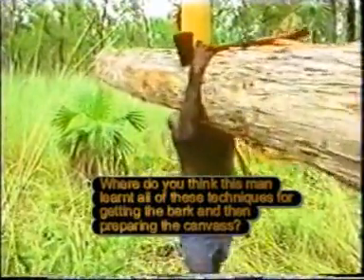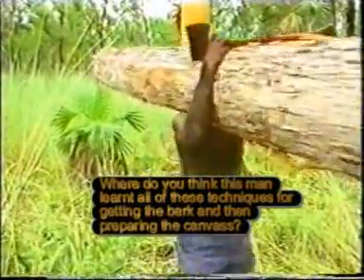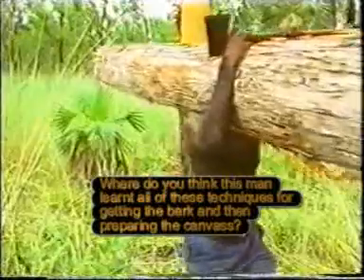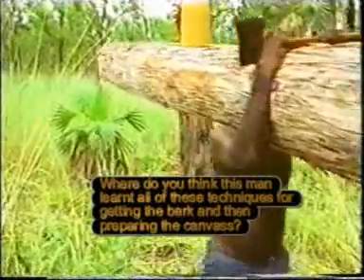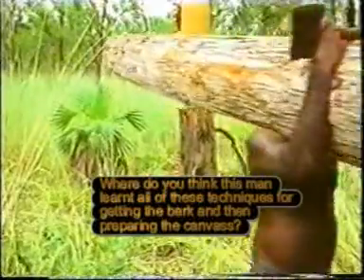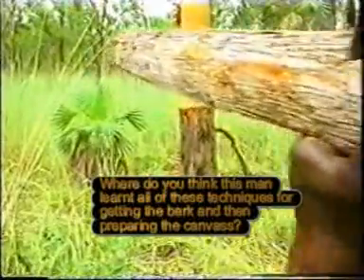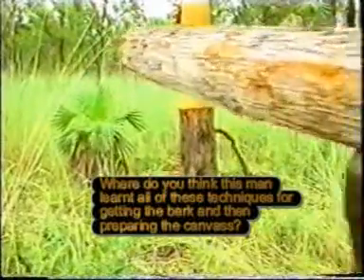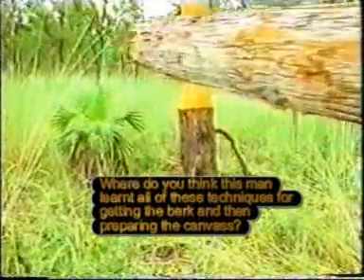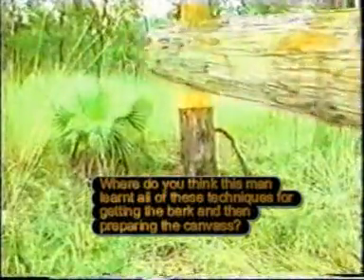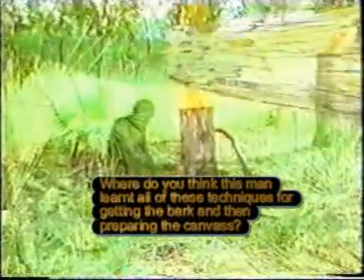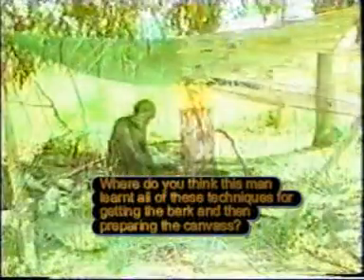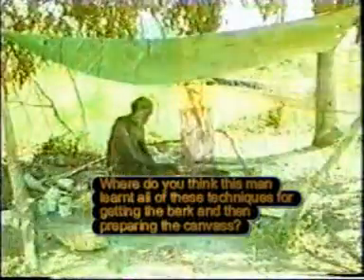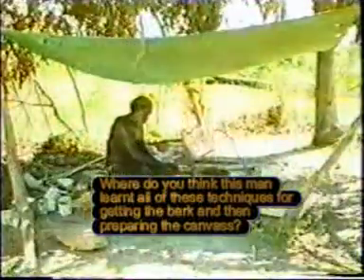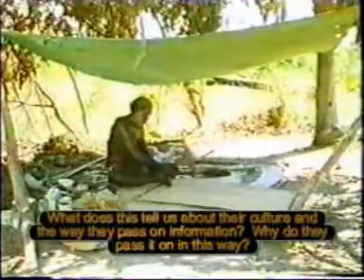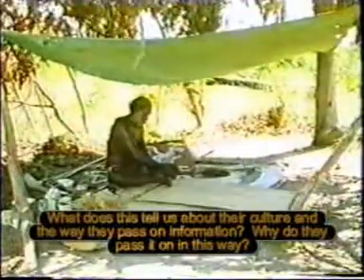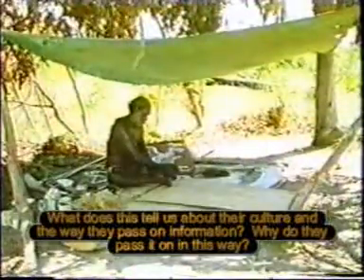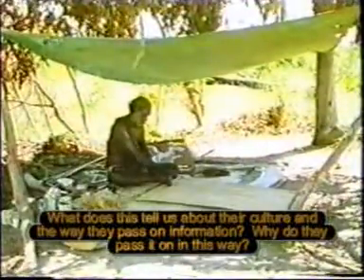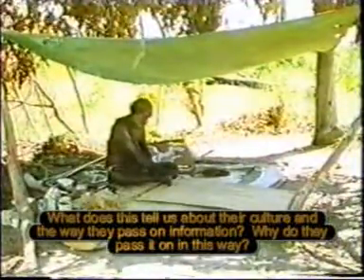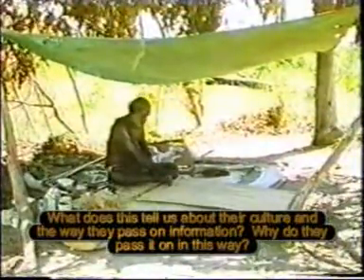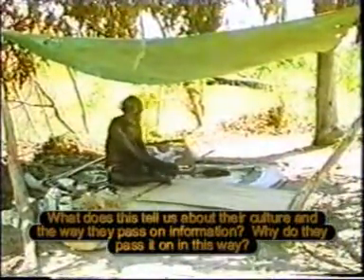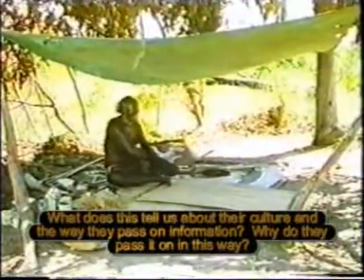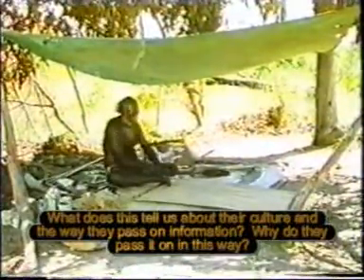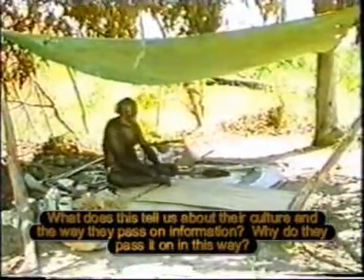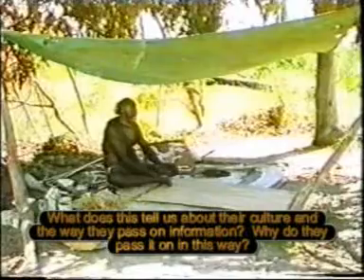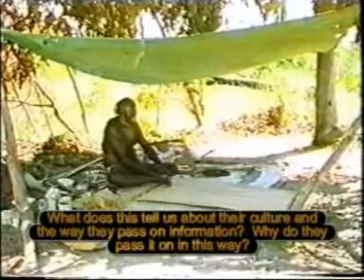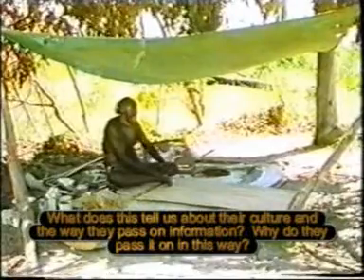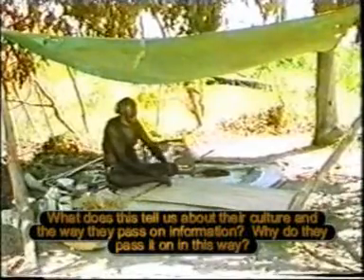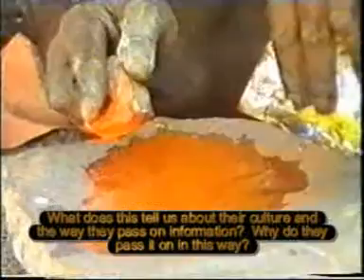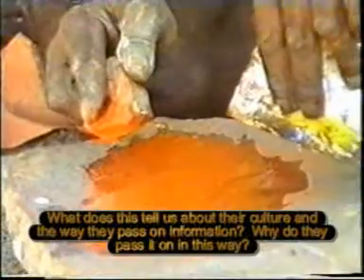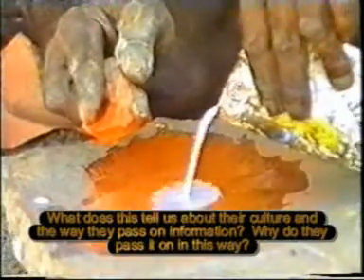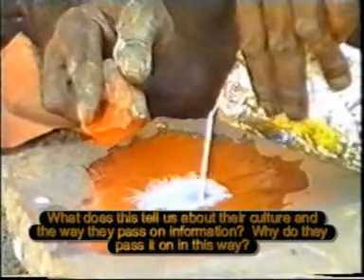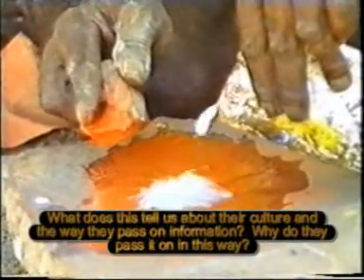When he has straightened and cured the bark by gently drying it over a fire, Ilkir is ready to begin his paintings.